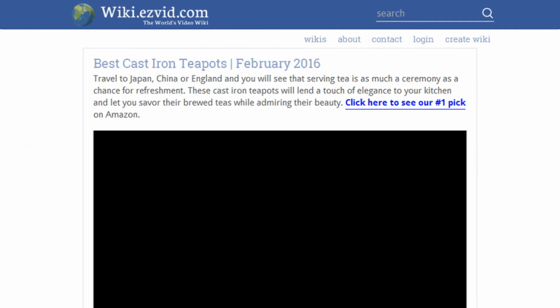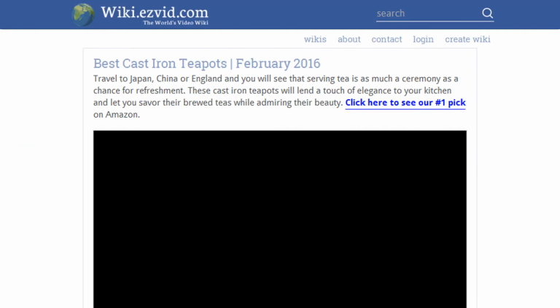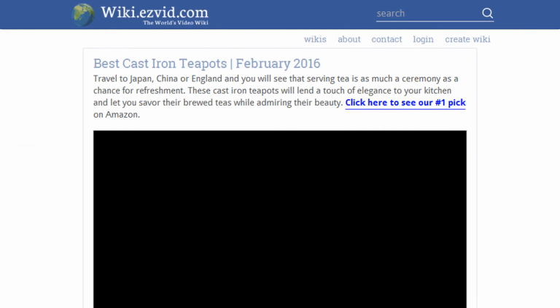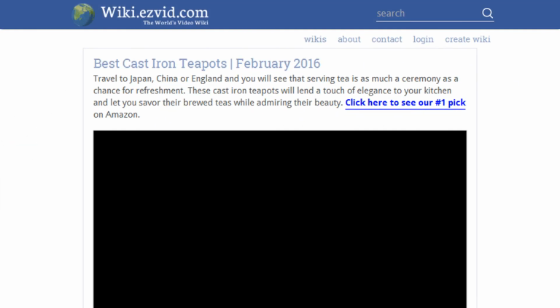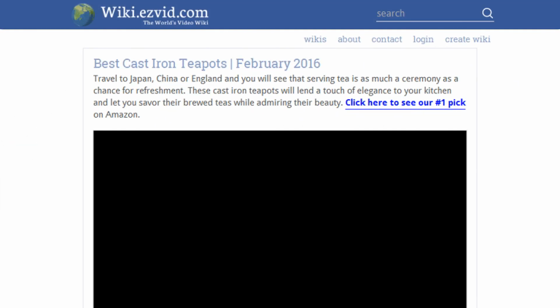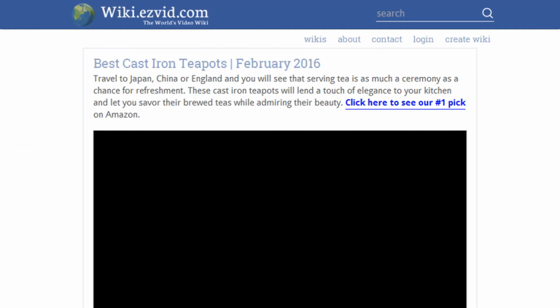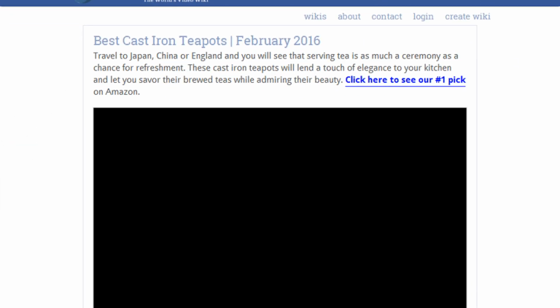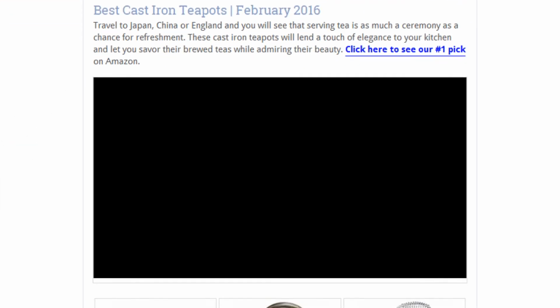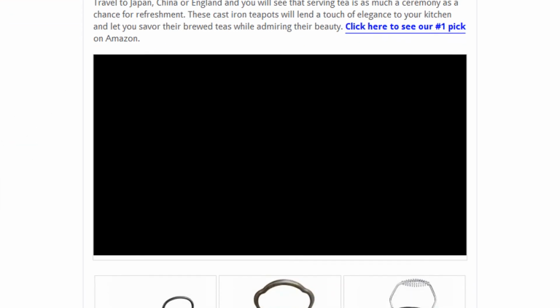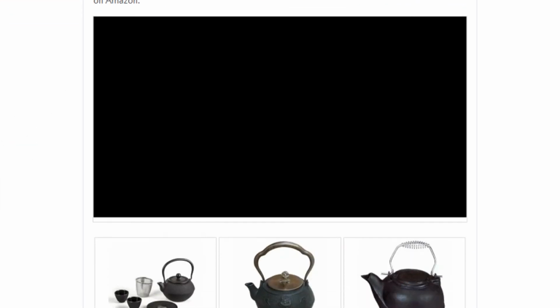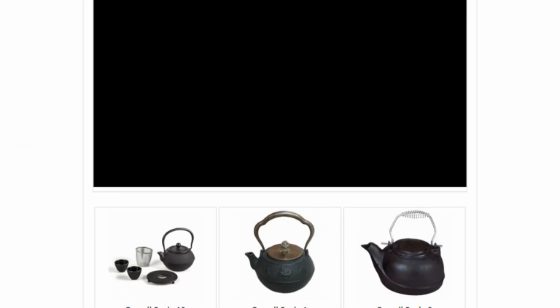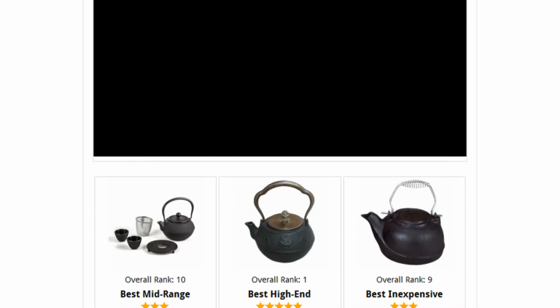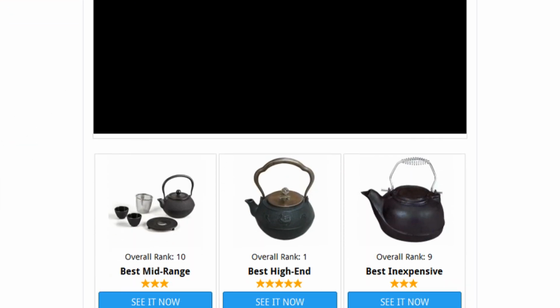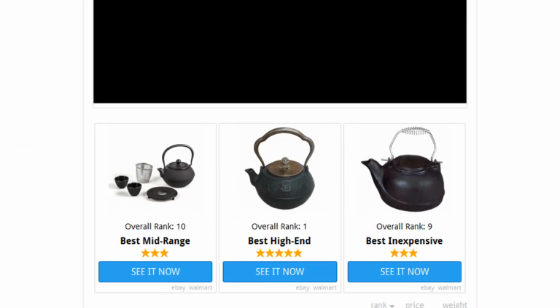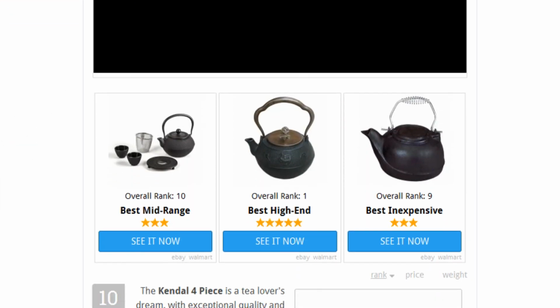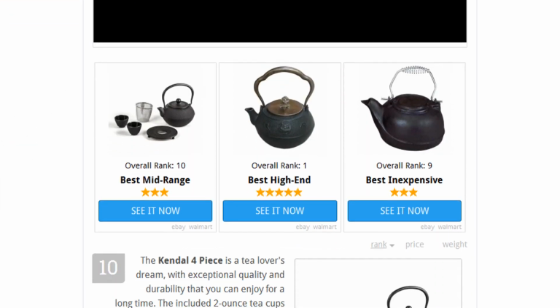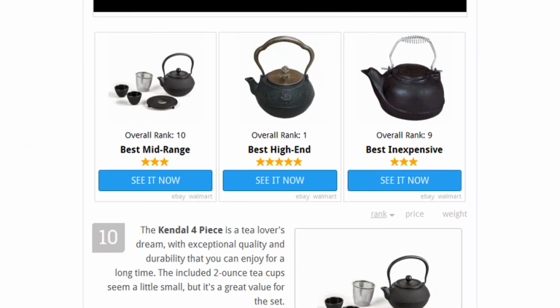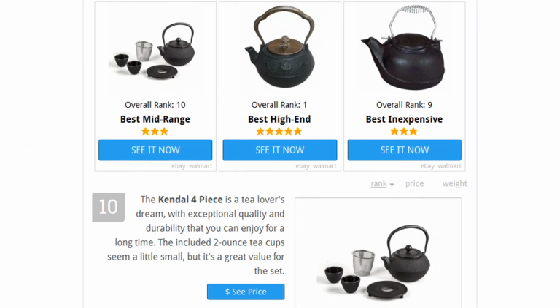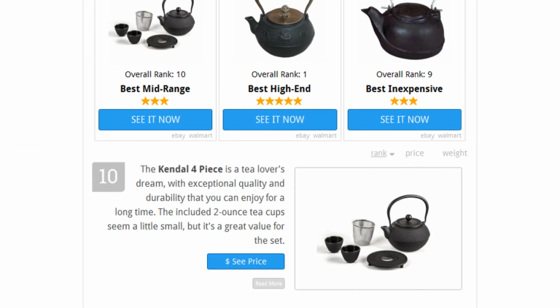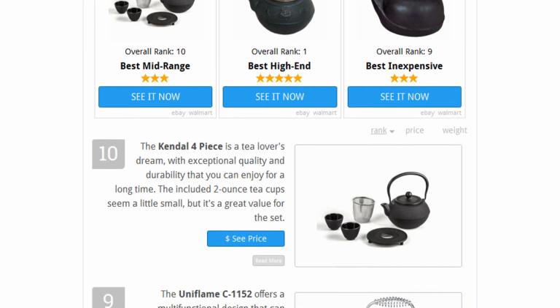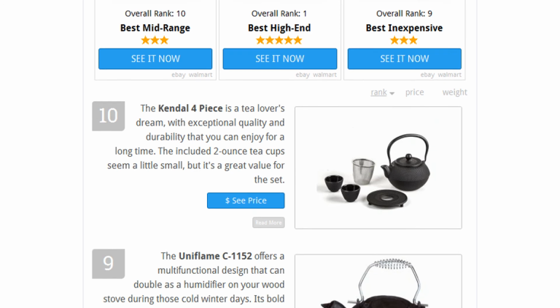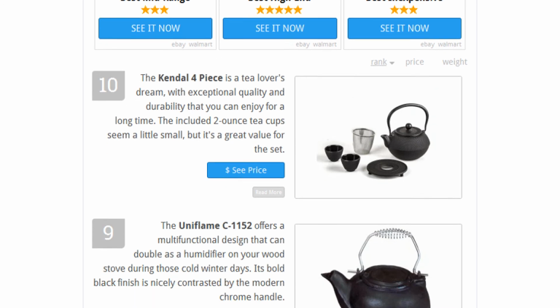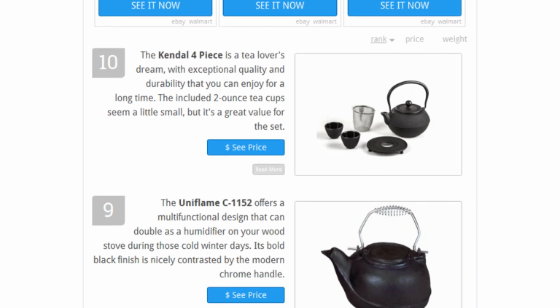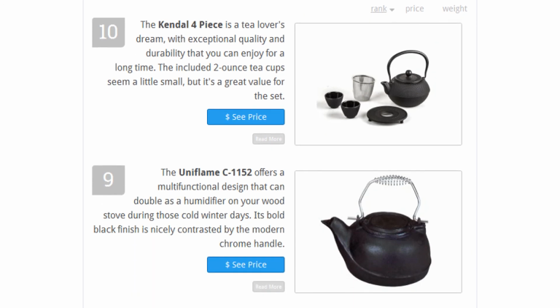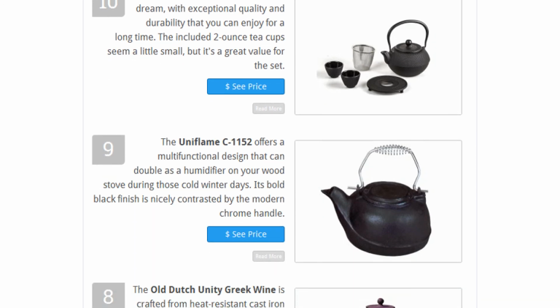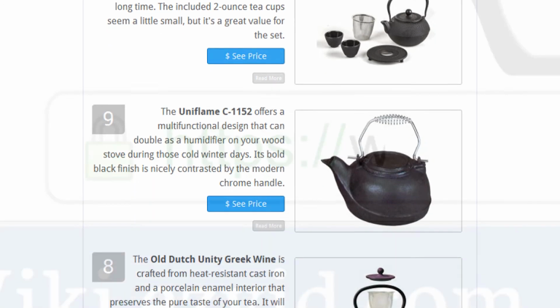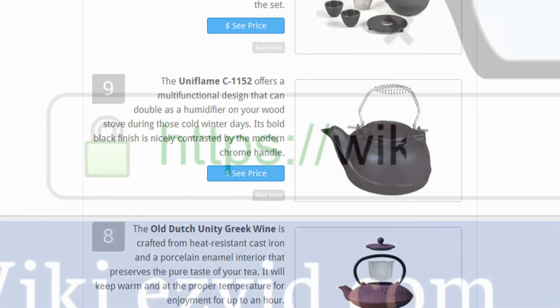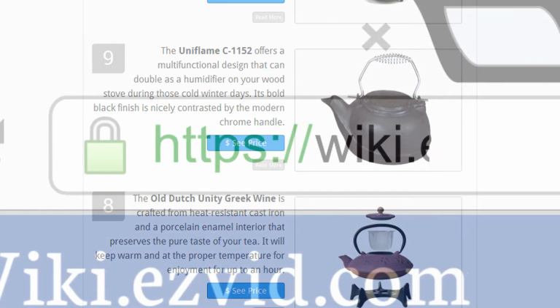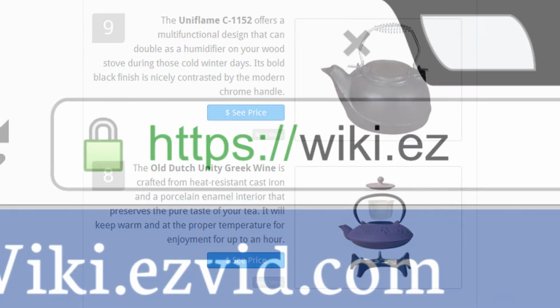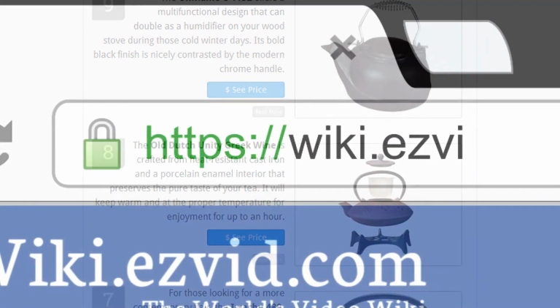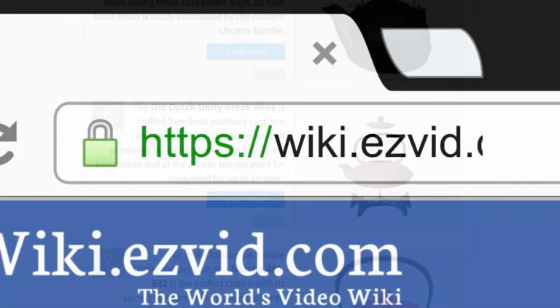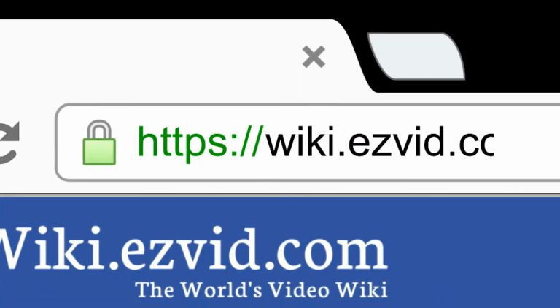To see all this stuff, go to wiki.easyvid.com and search for cast iron teapots, or click beneath this video.